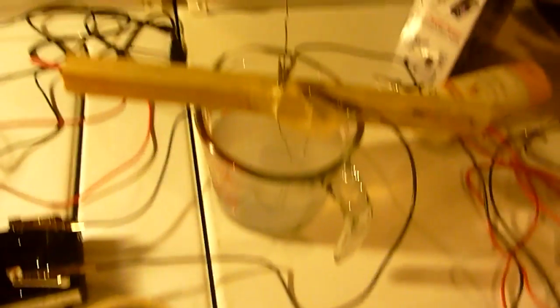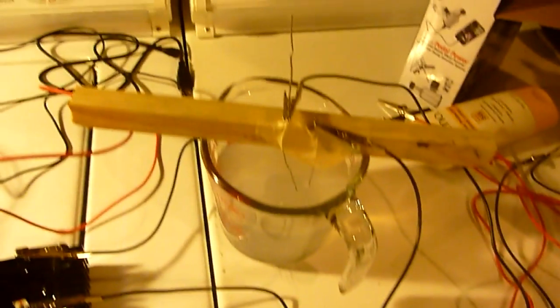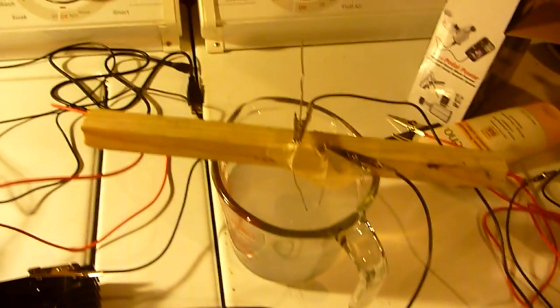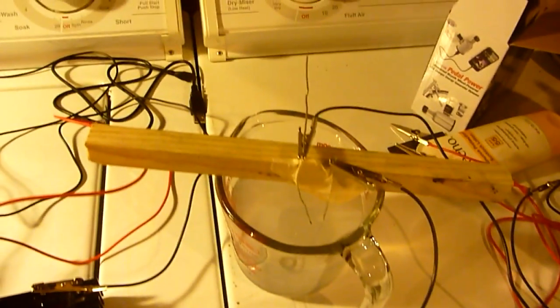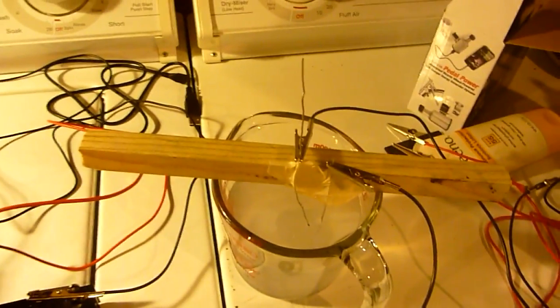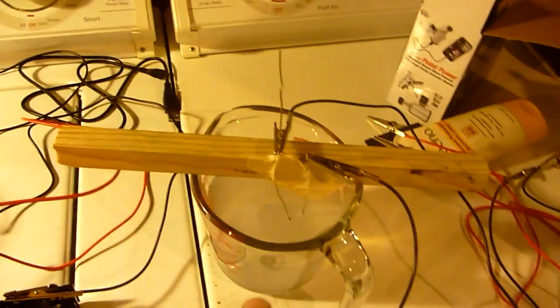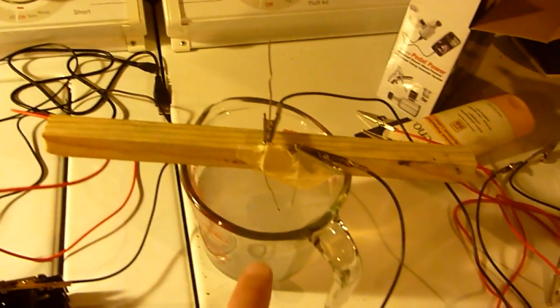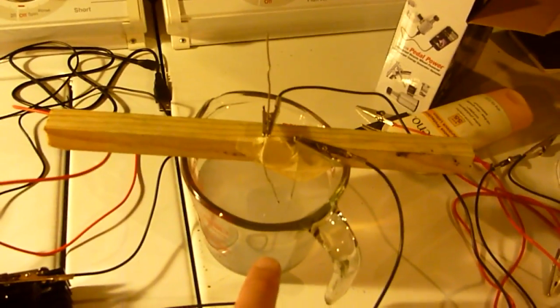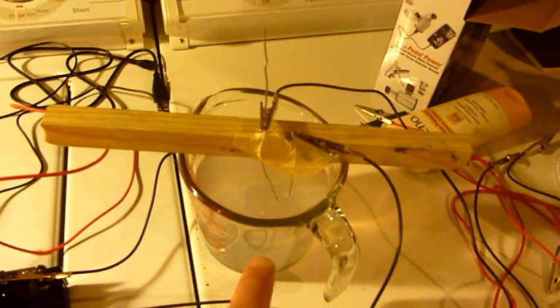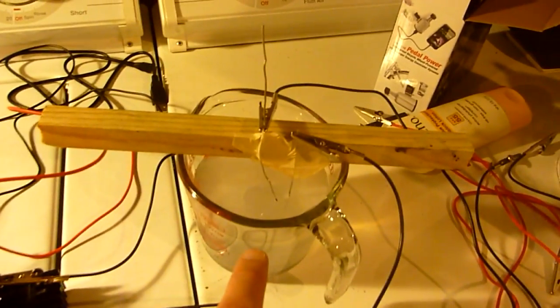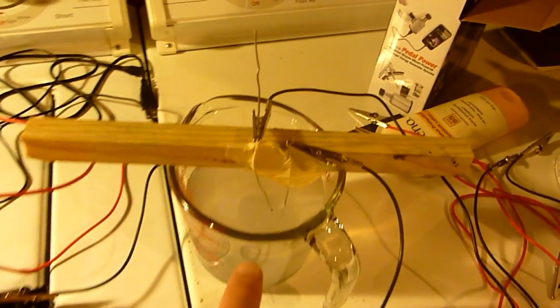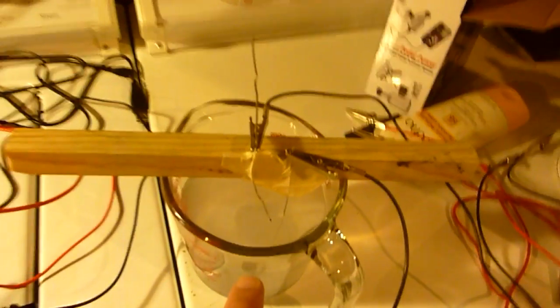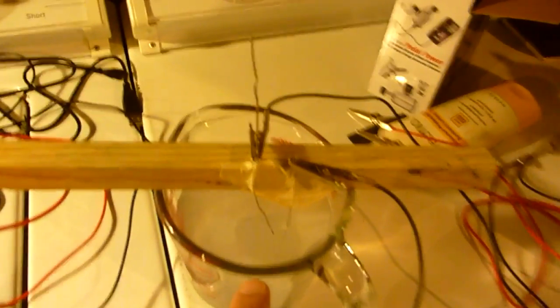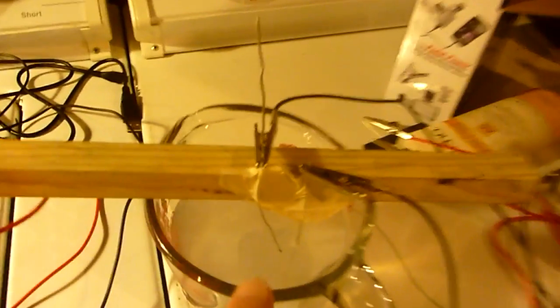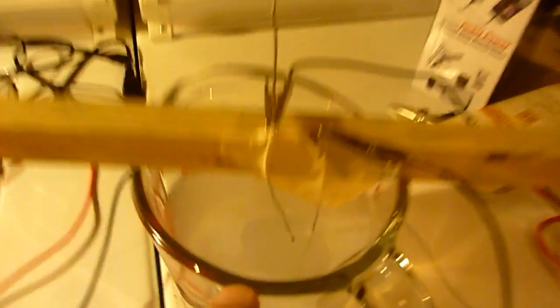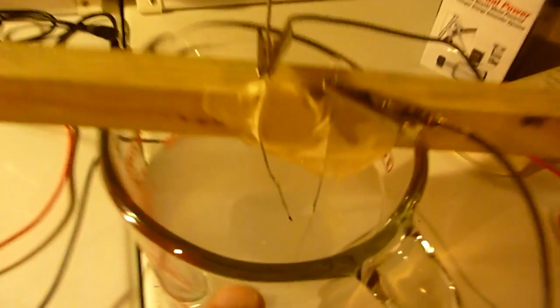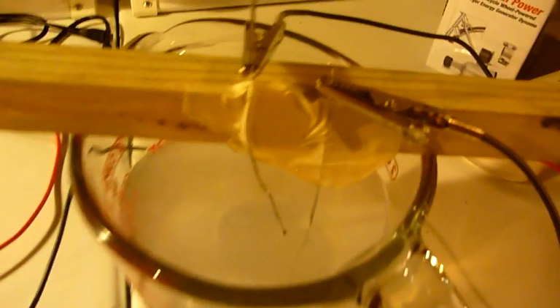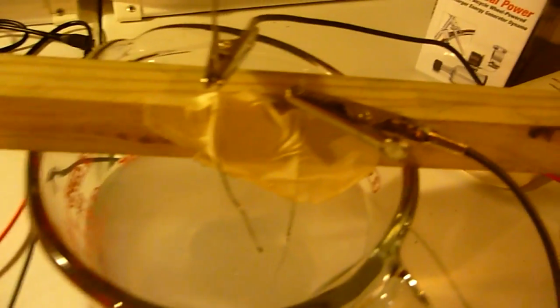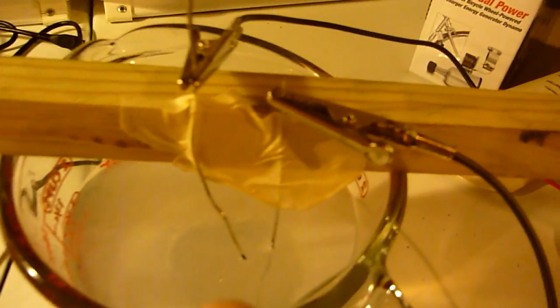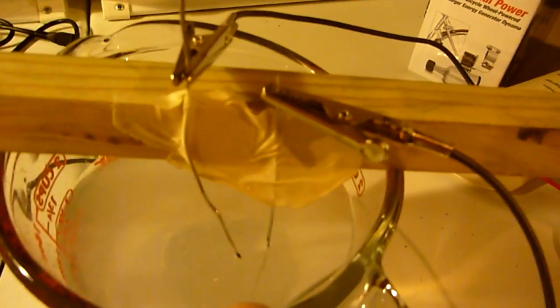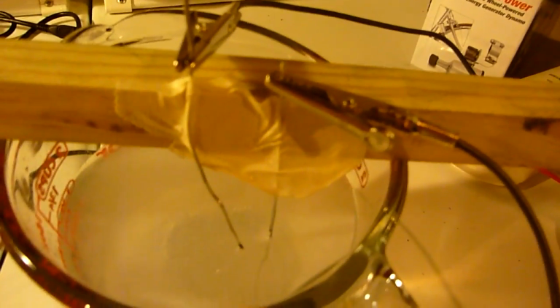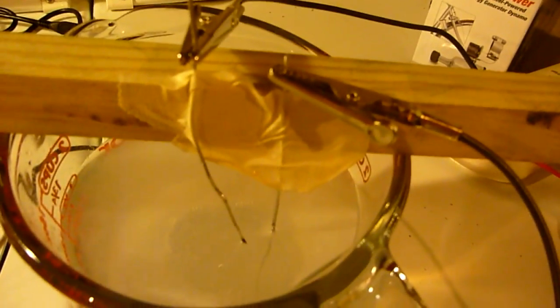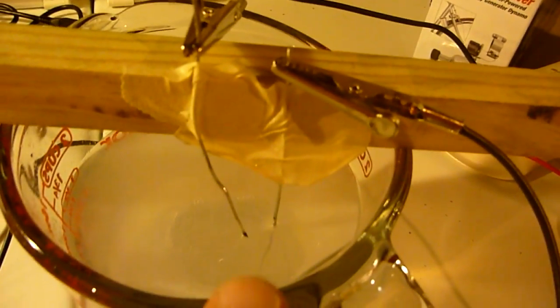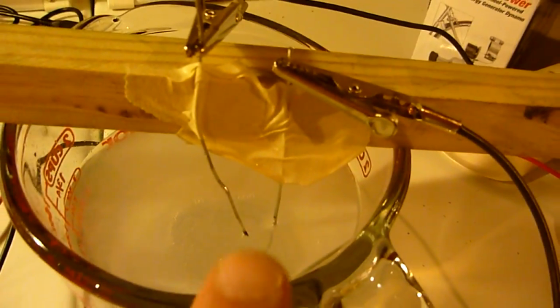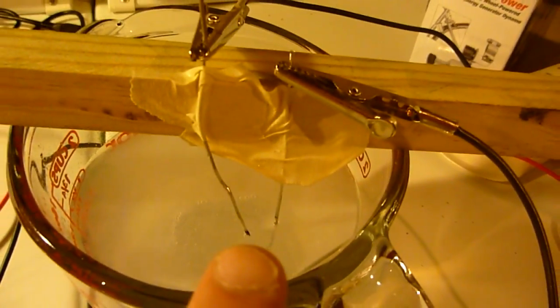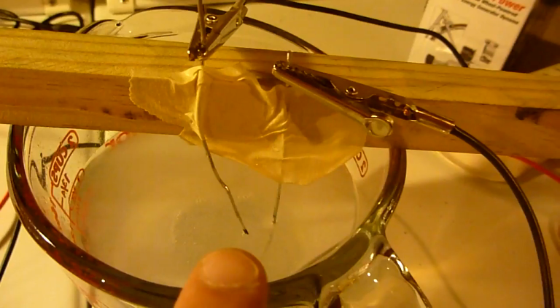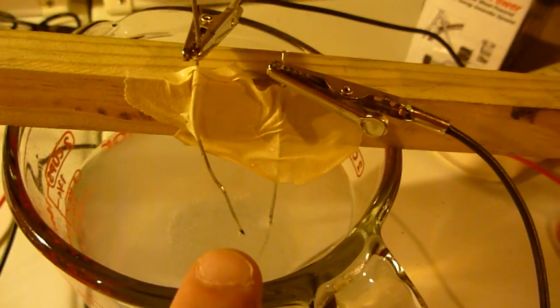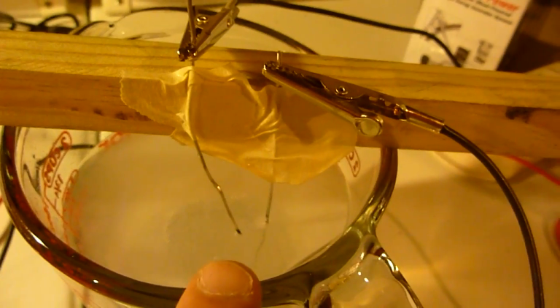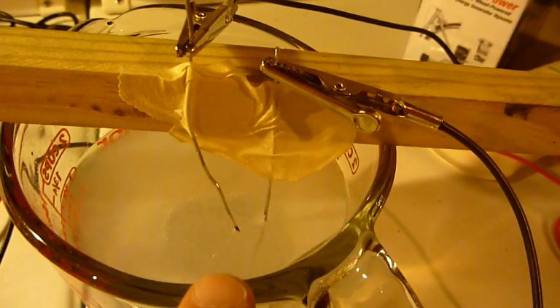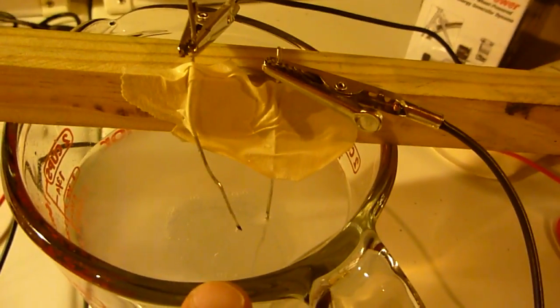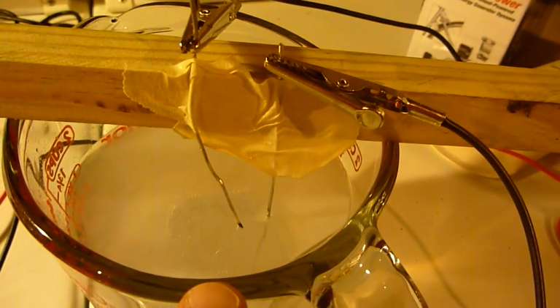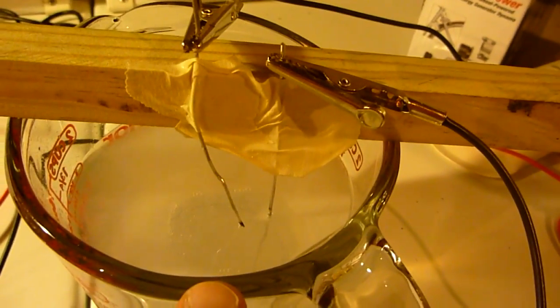This is my bath, and inside I have 2 electrodes made out of aluminum.